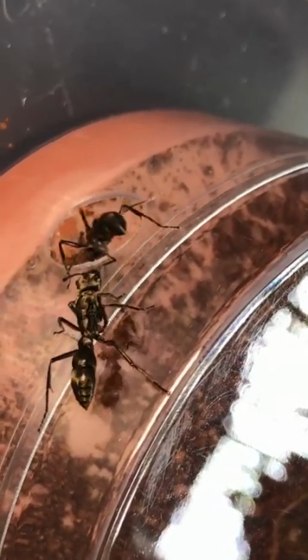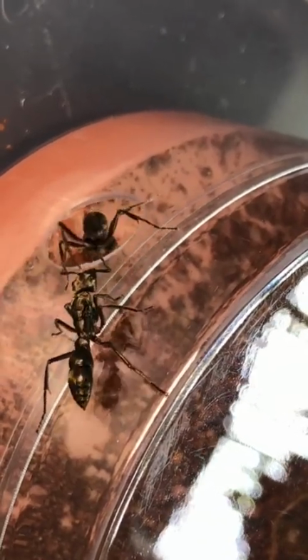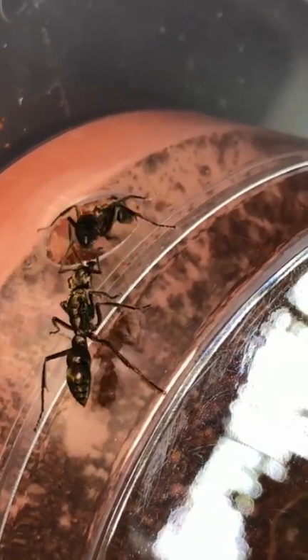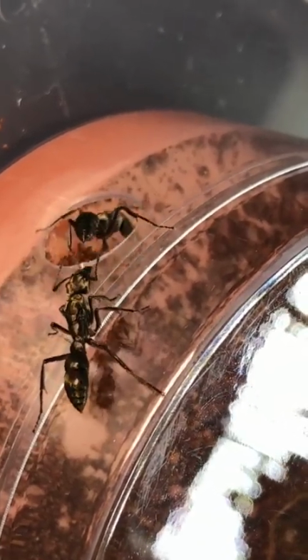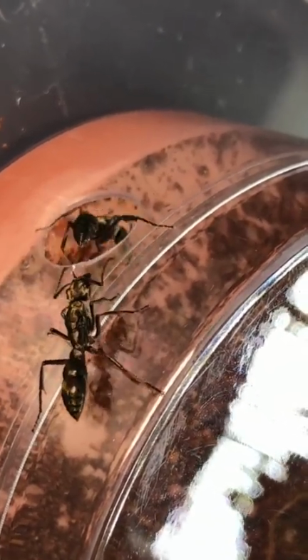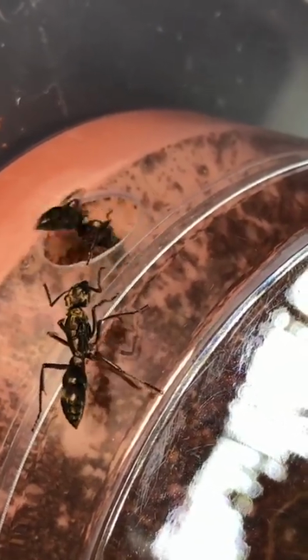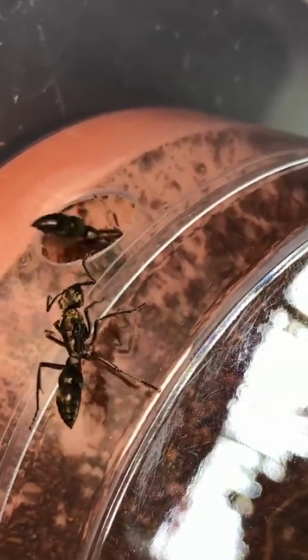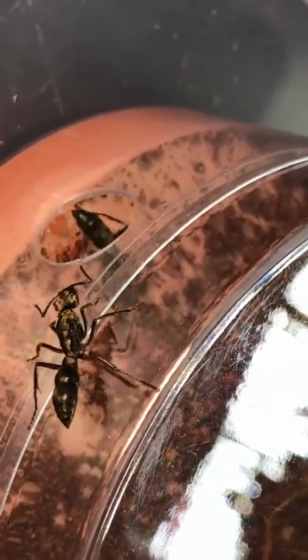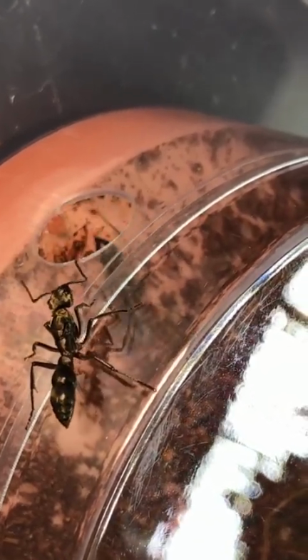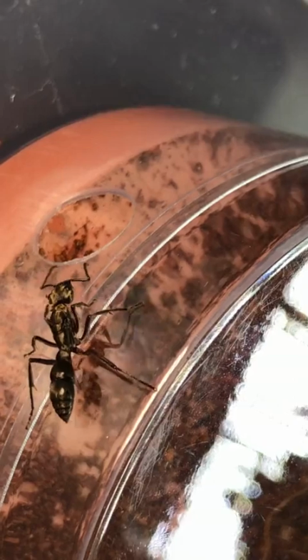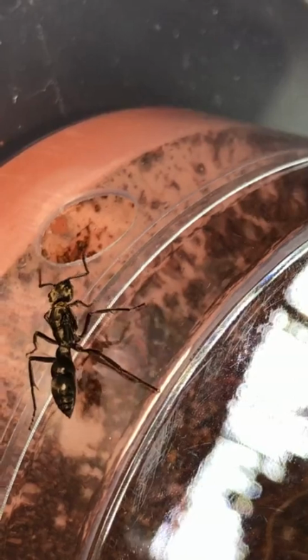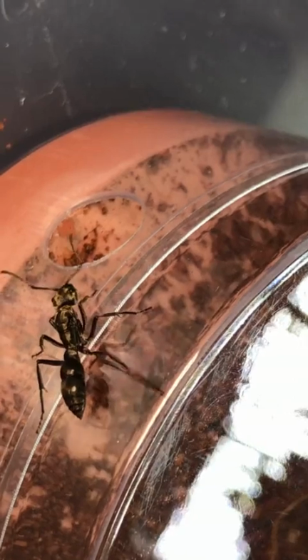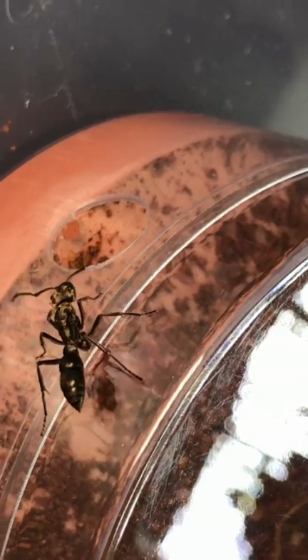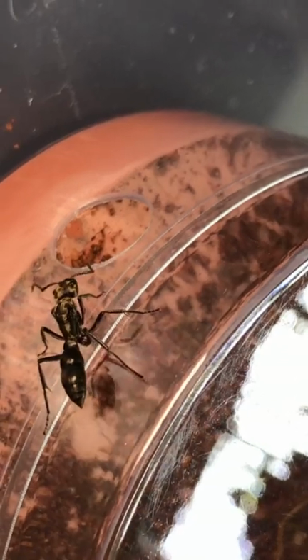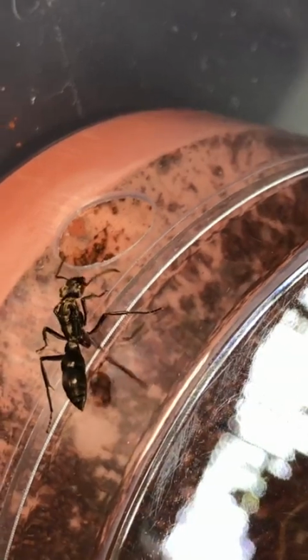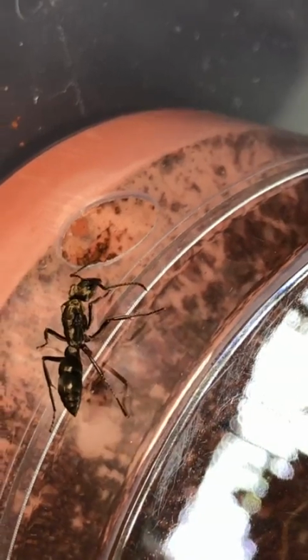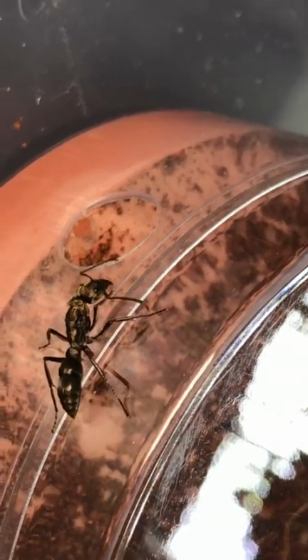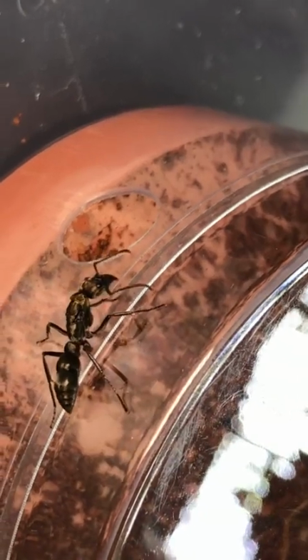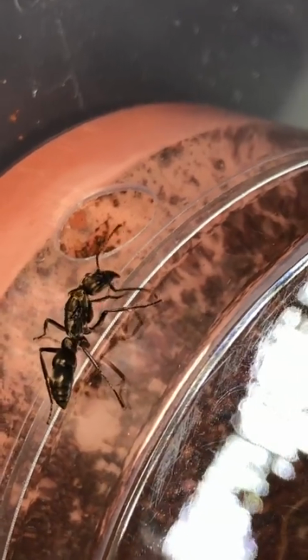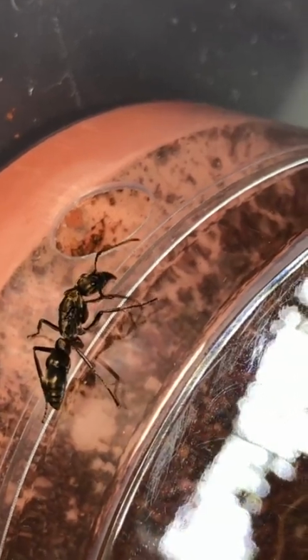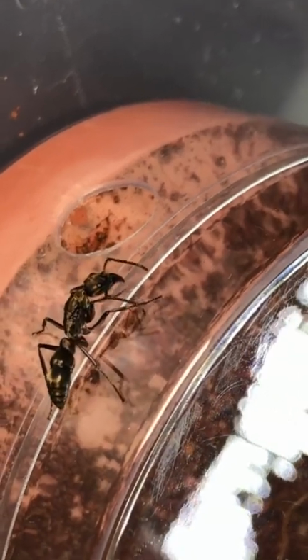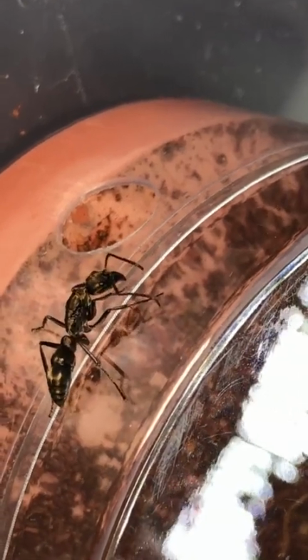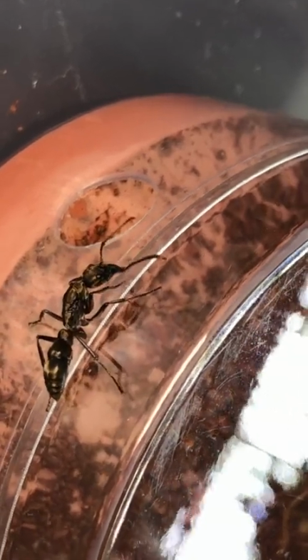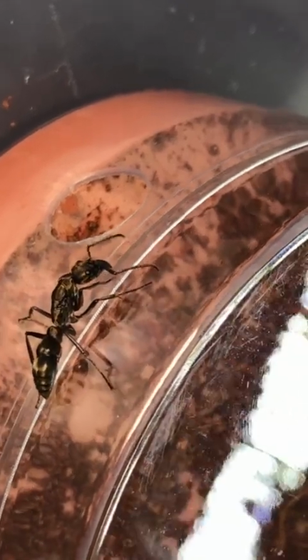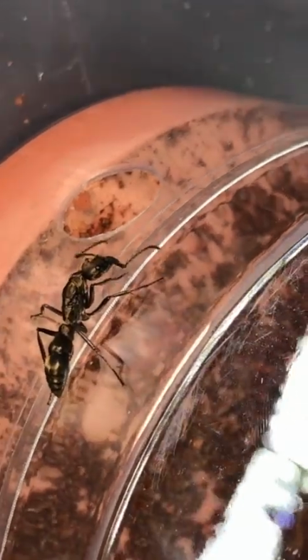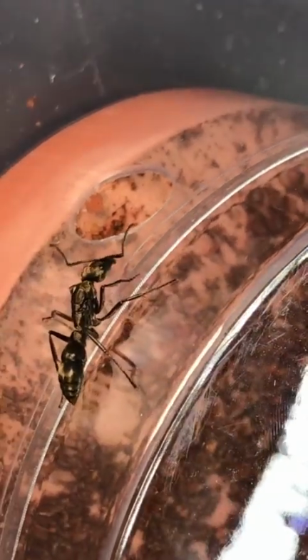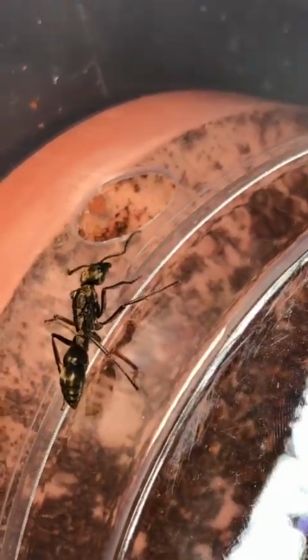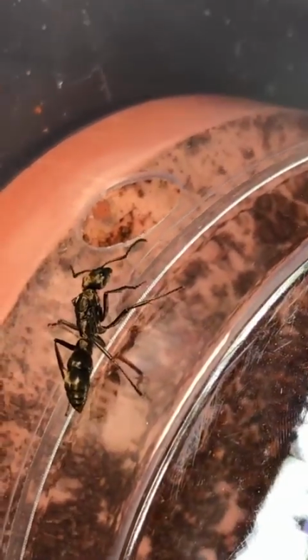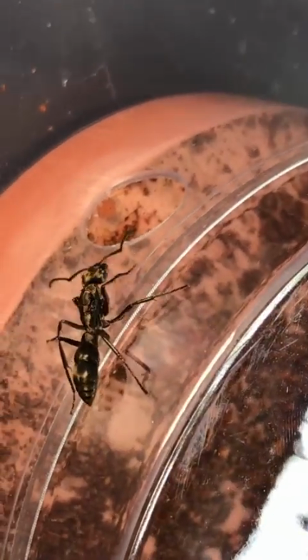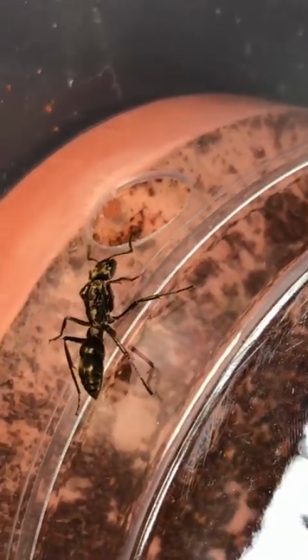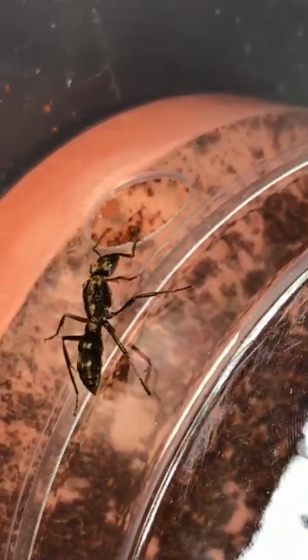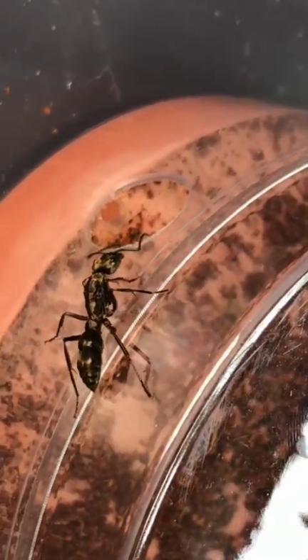After a while, and about an hour of observing them, both of them walked into the petri dish and everything seemed to be fine for now.